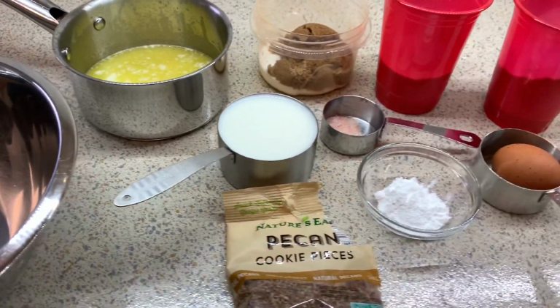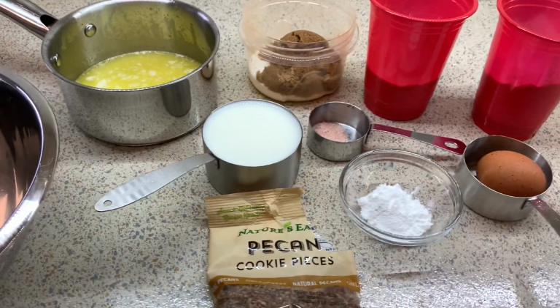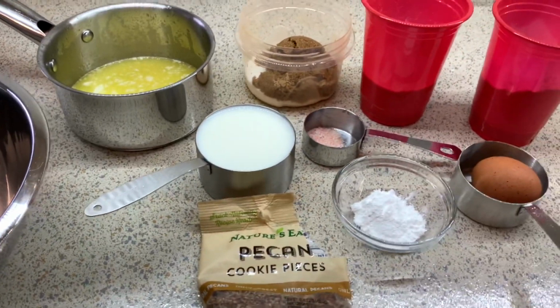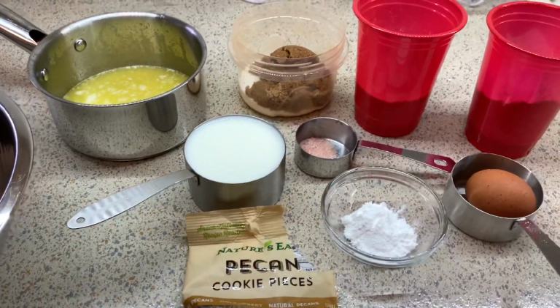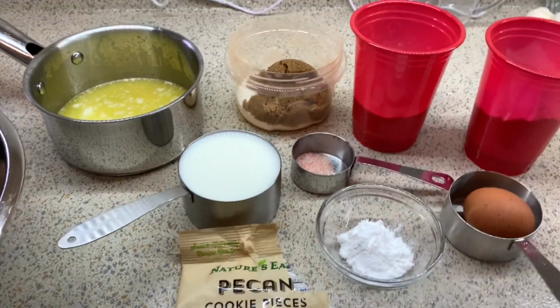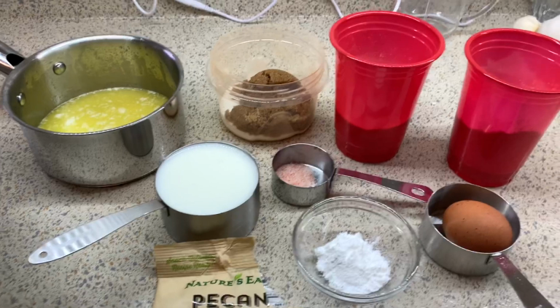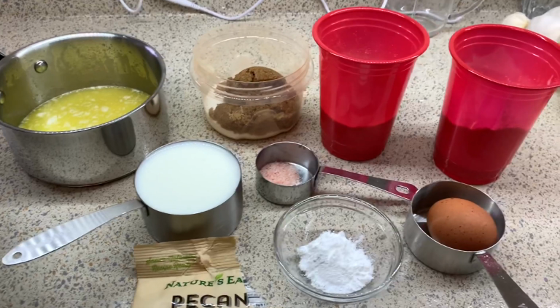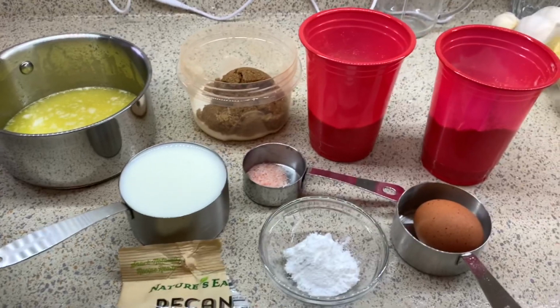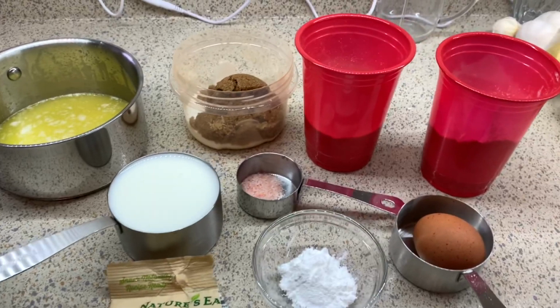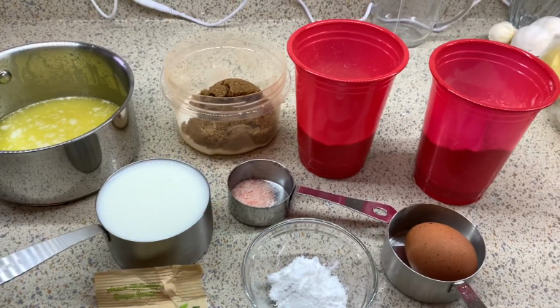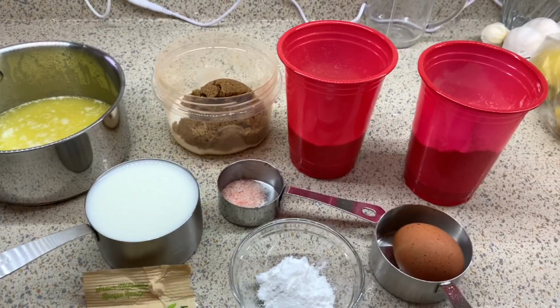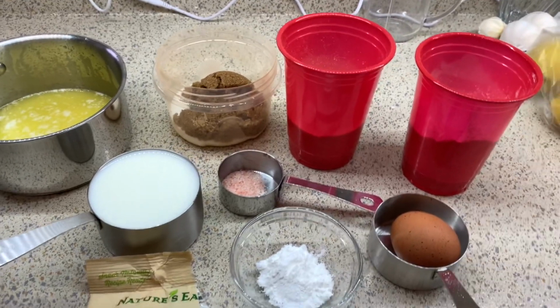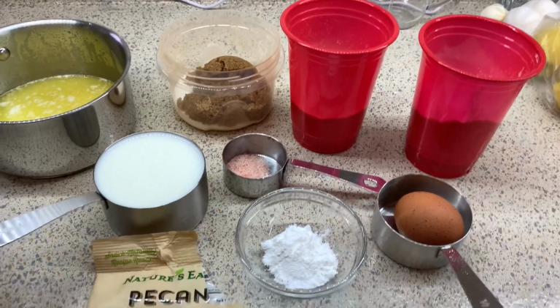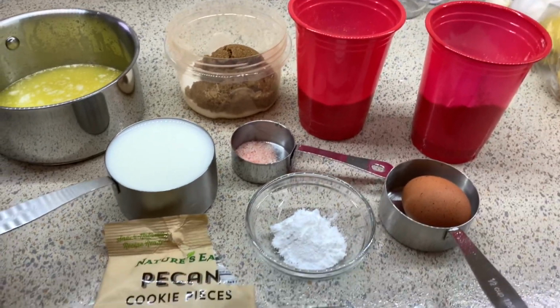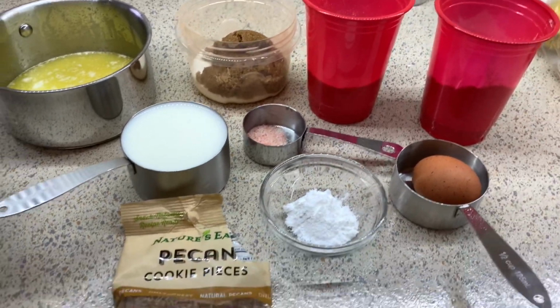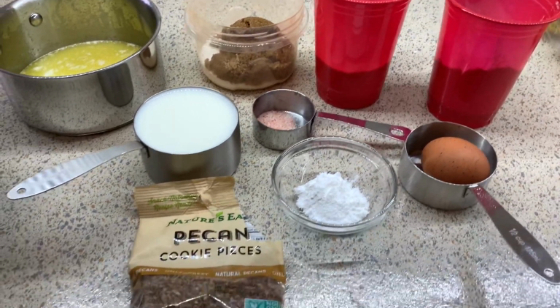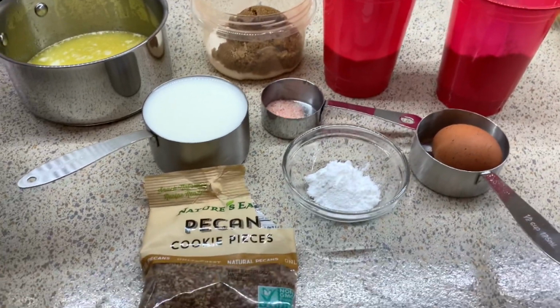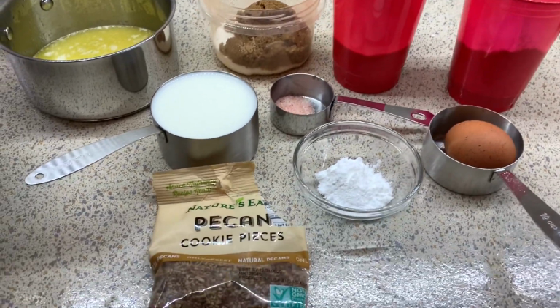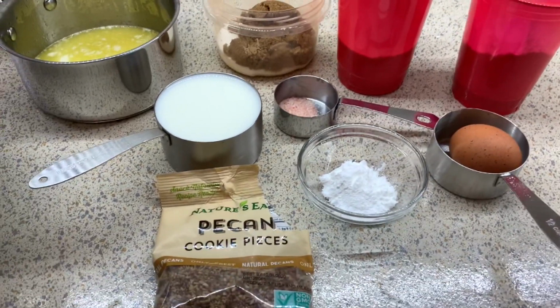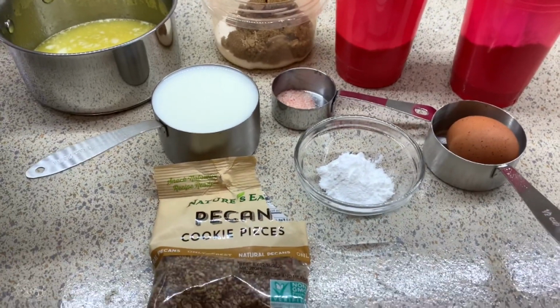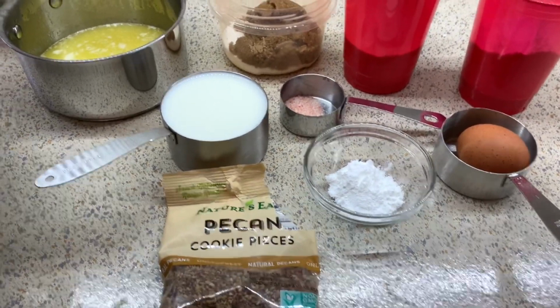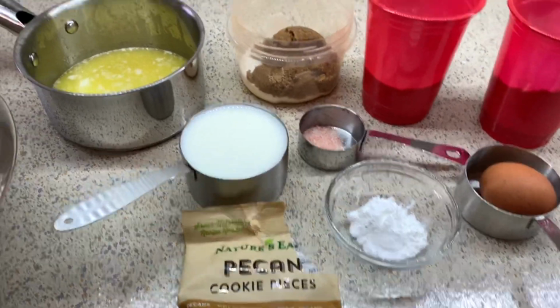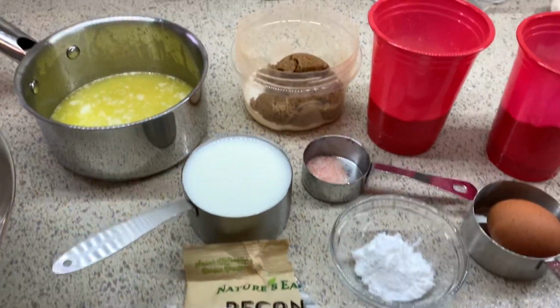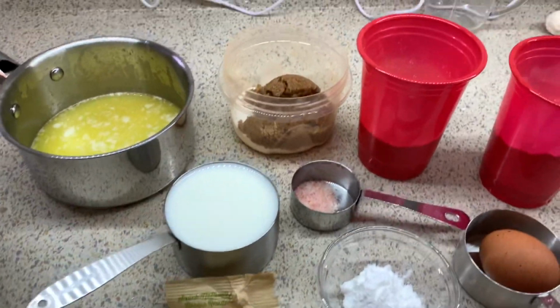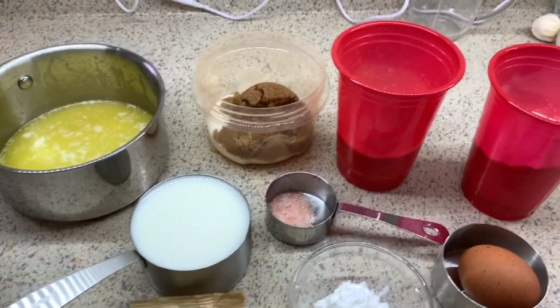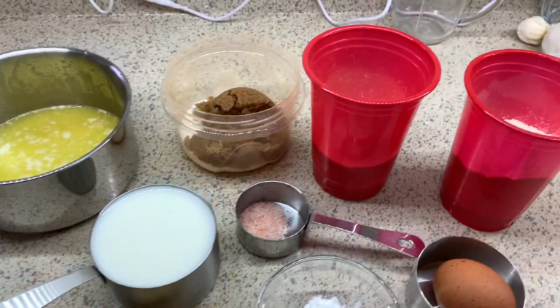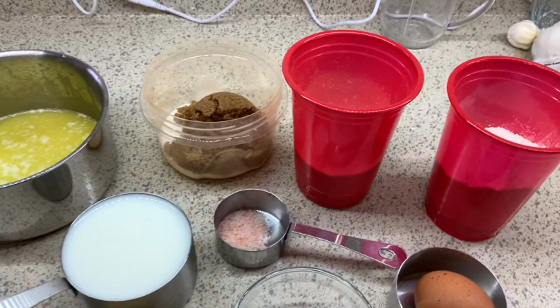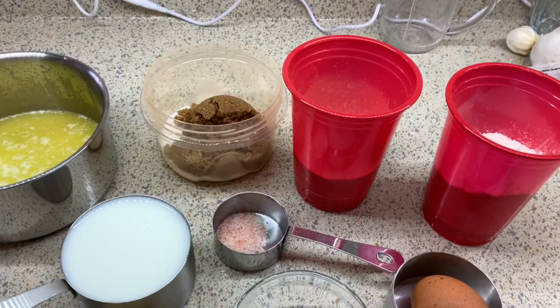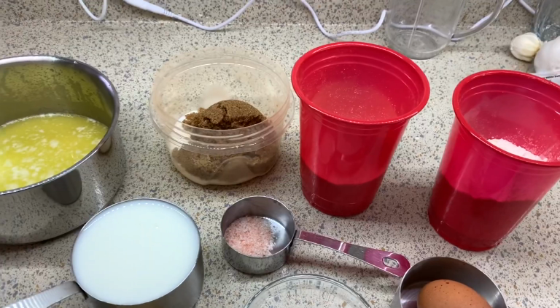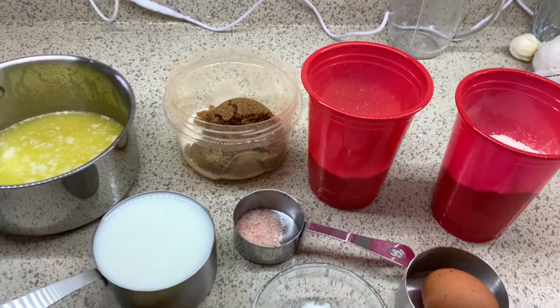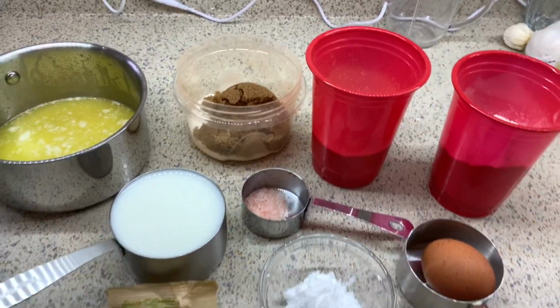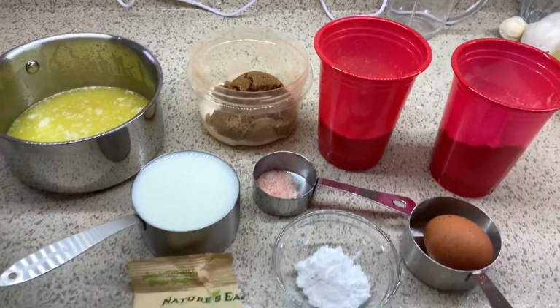Right here I have my buttermilk, my butter, both sugars, flour, cornmeal, salt, baking powder, egg, and my pecans of course.